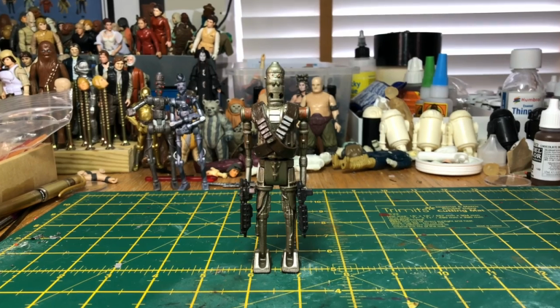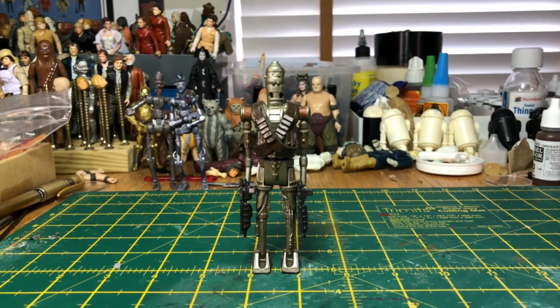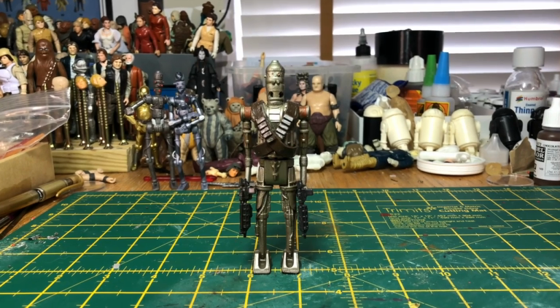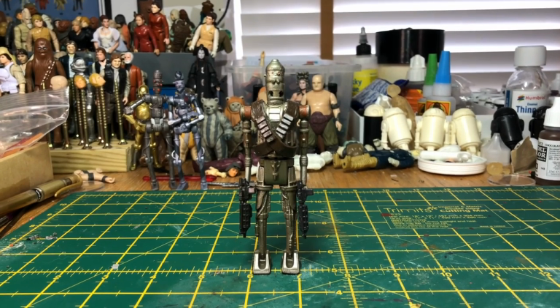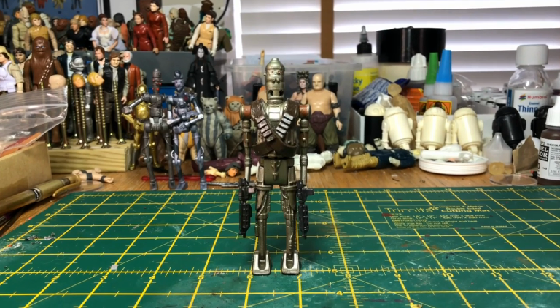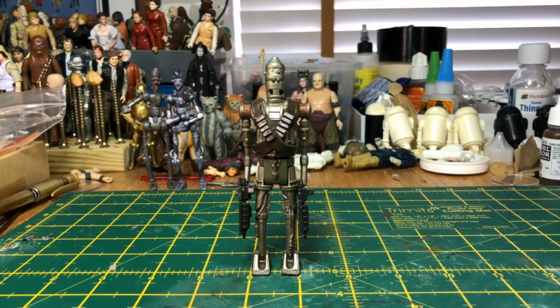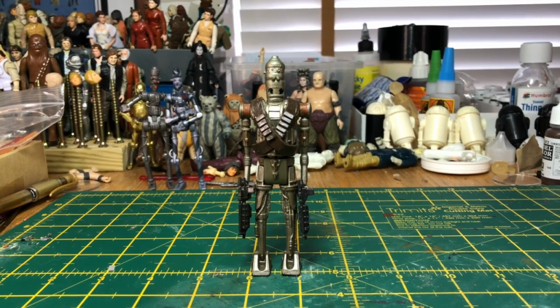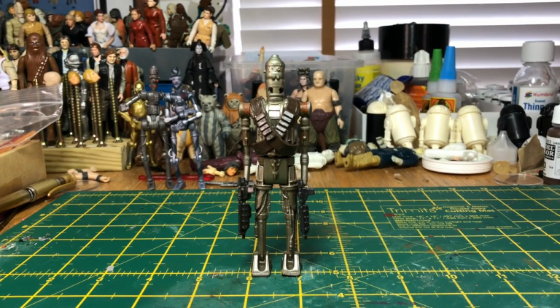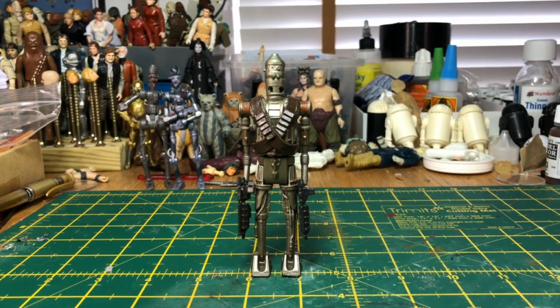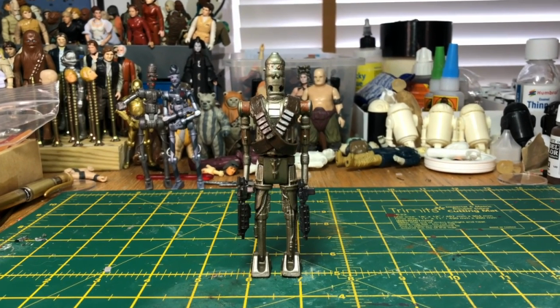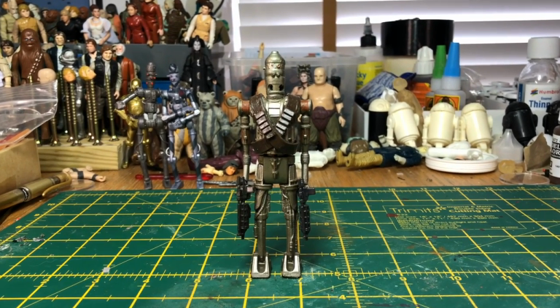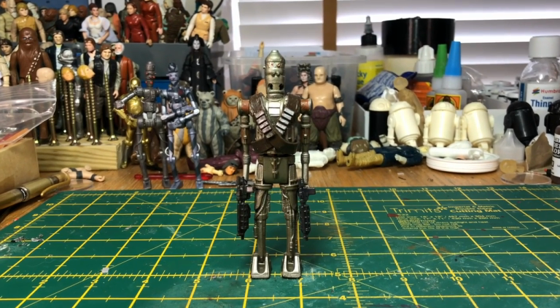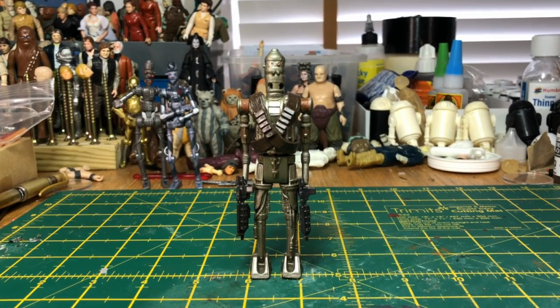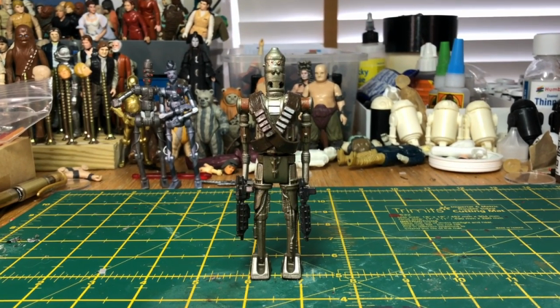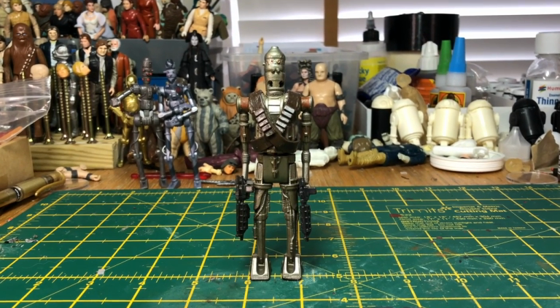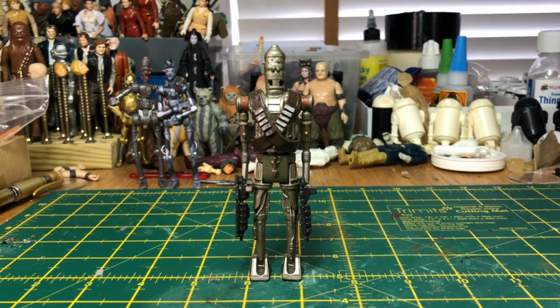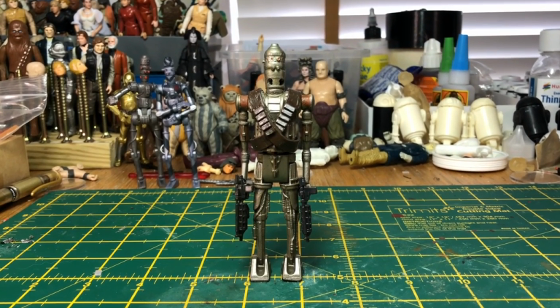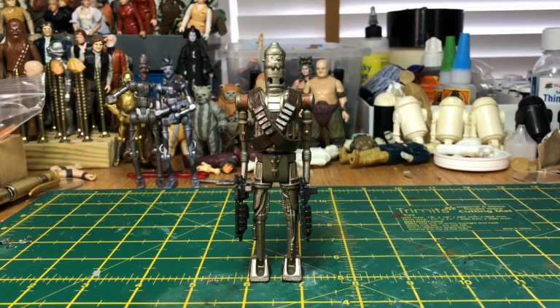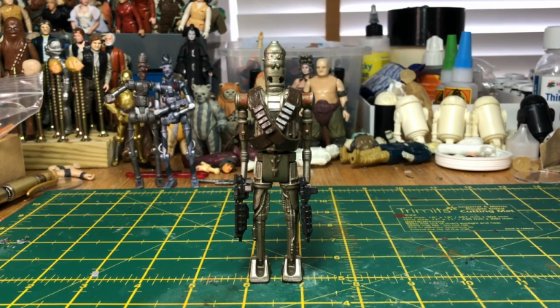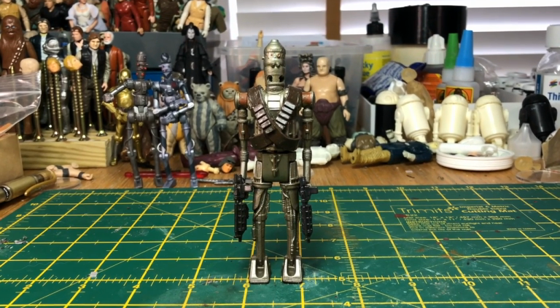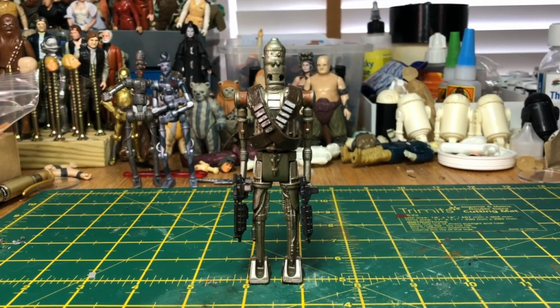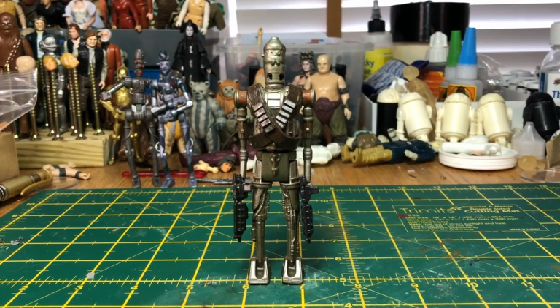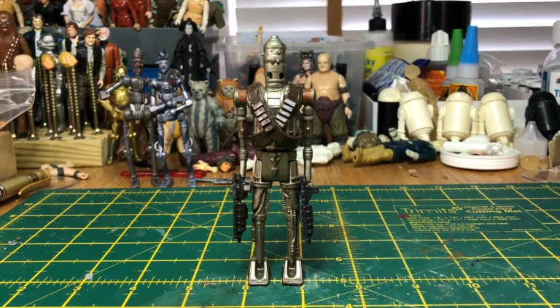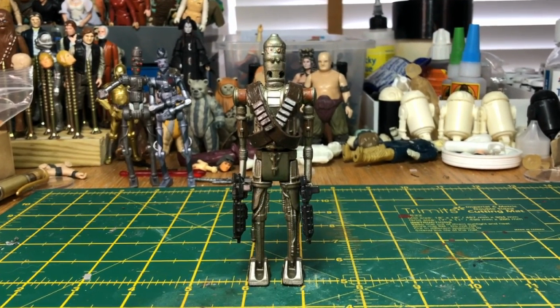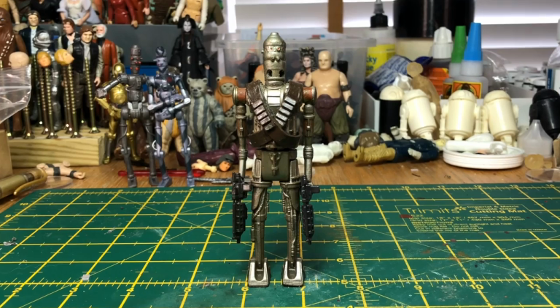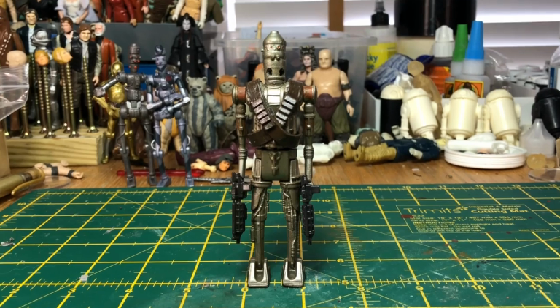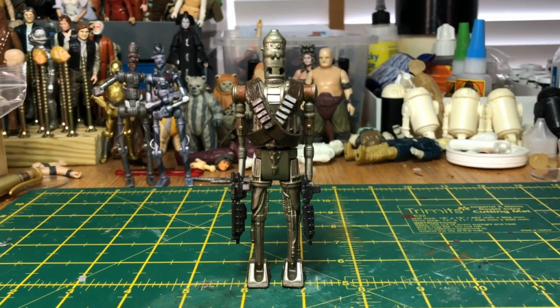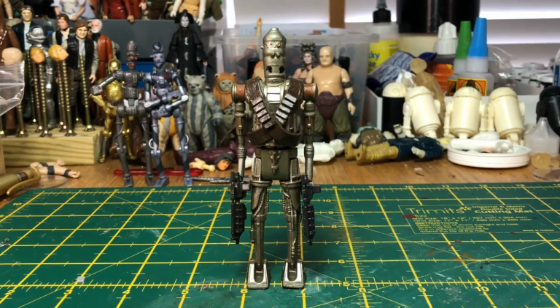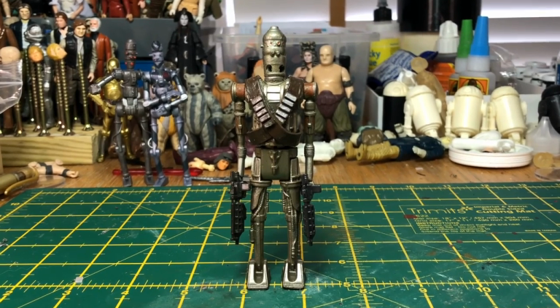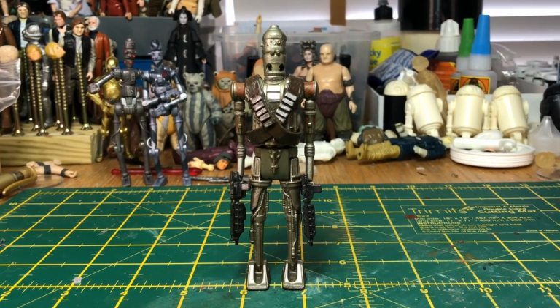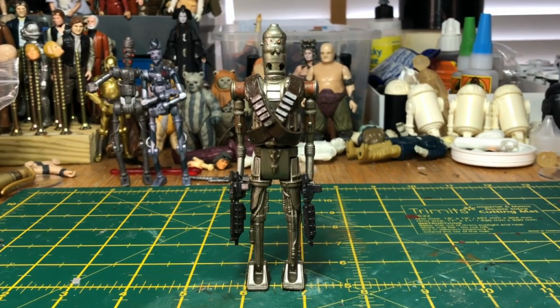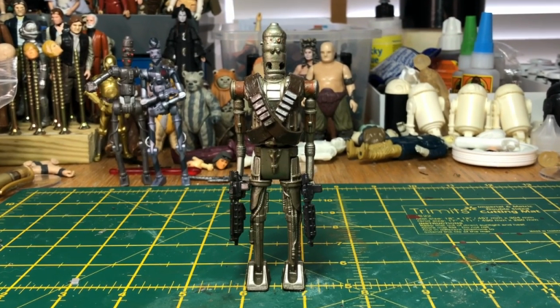Welcome to this edition of Trash Compactor. In this episode I'm going to be making a custom Mandalorian IG-11.